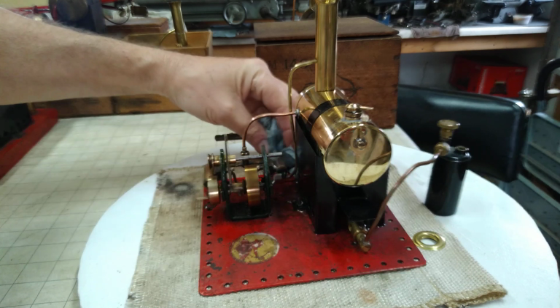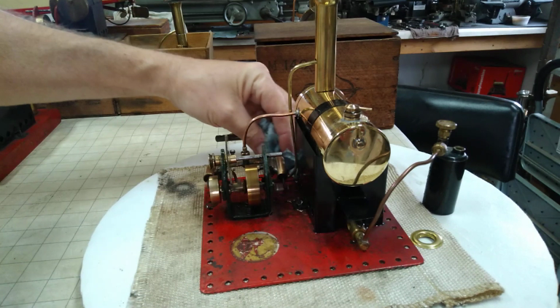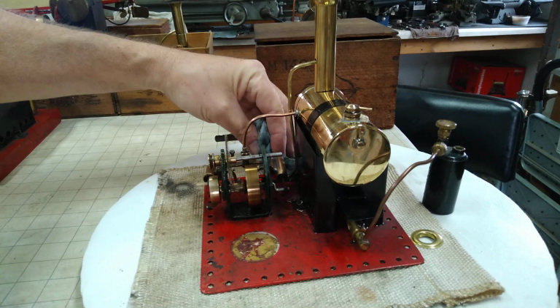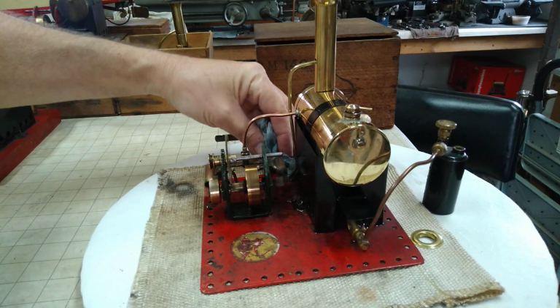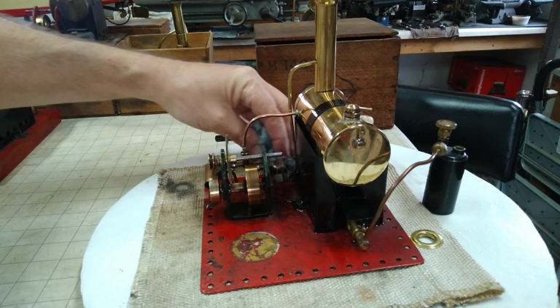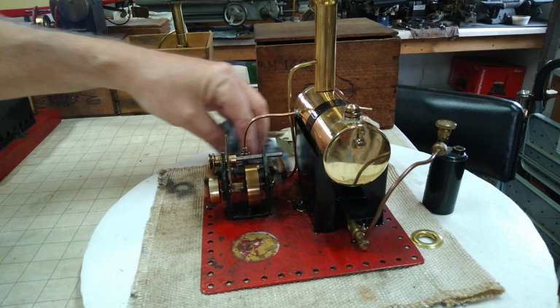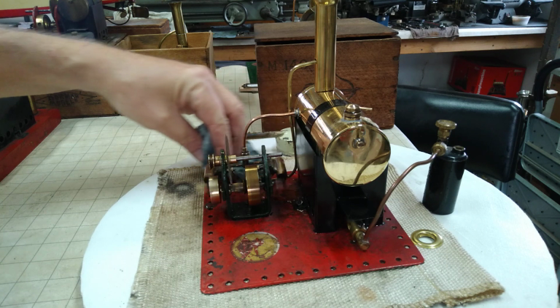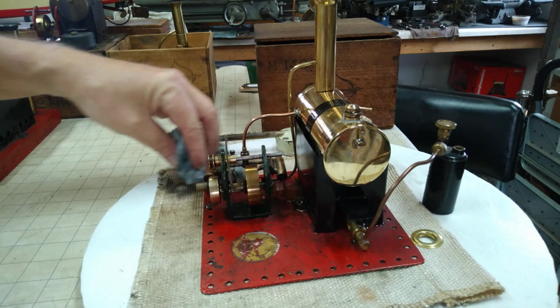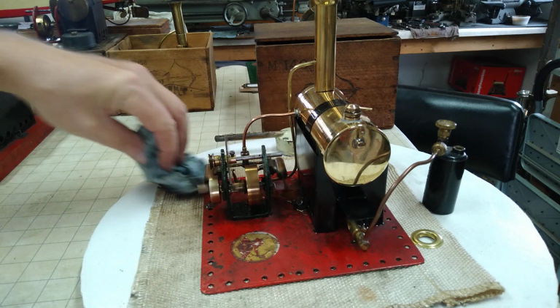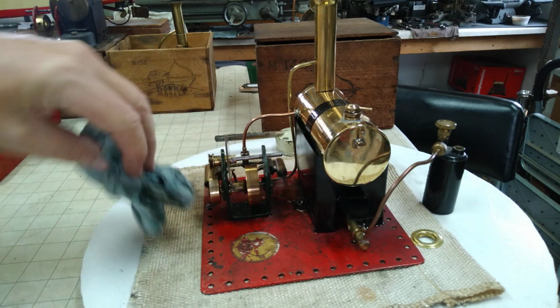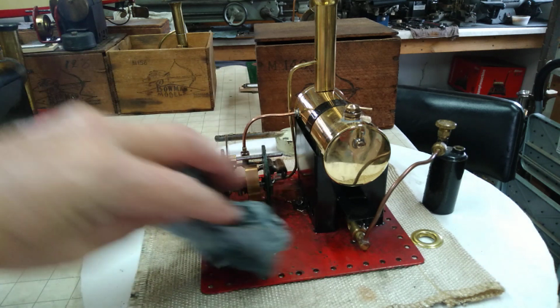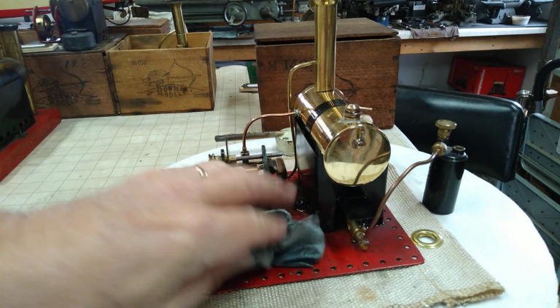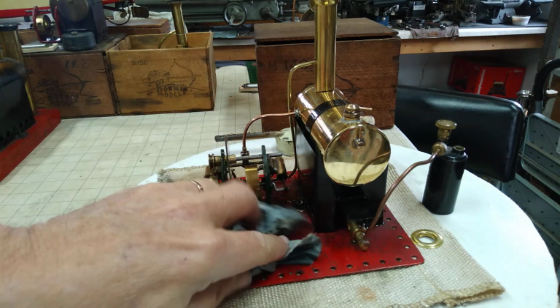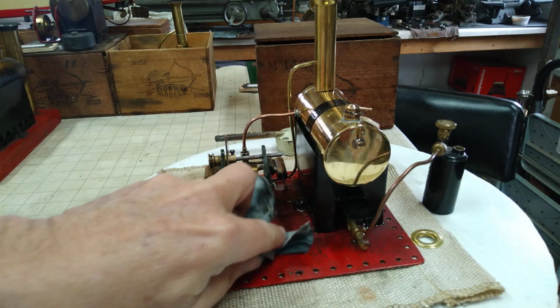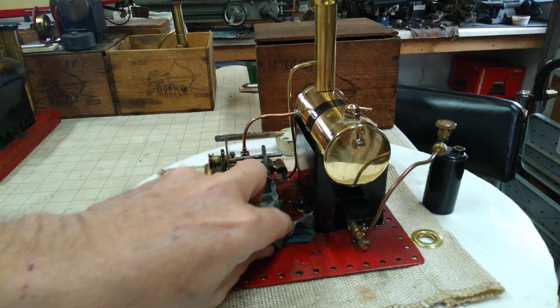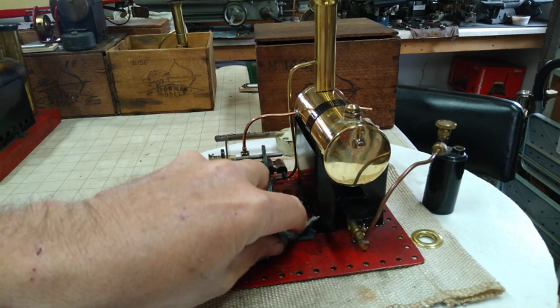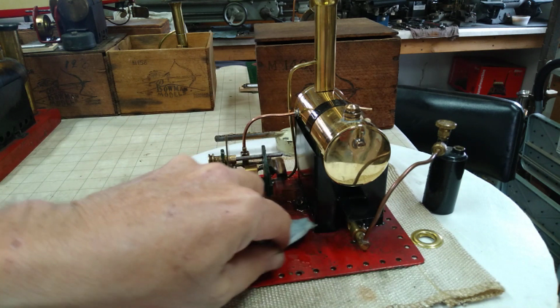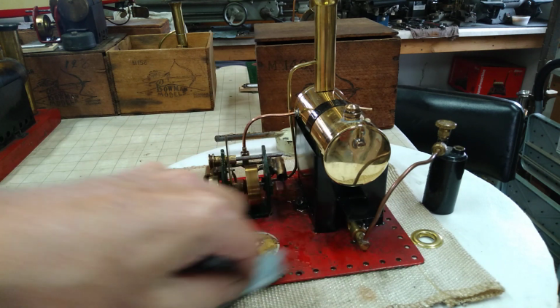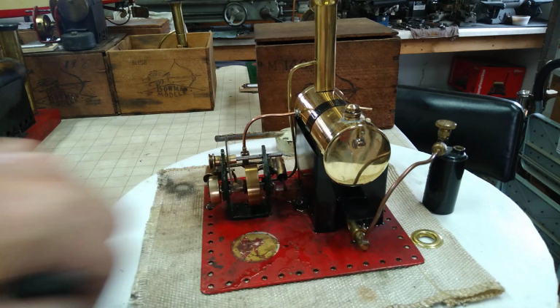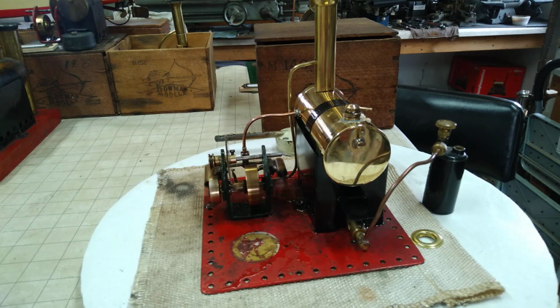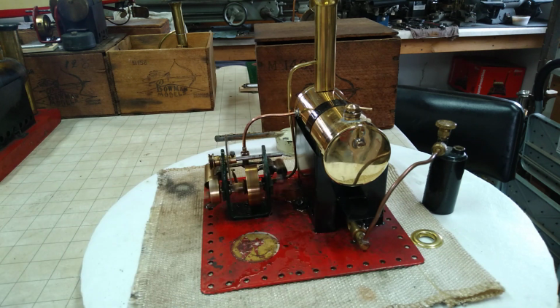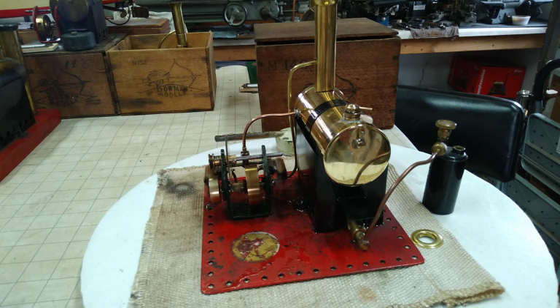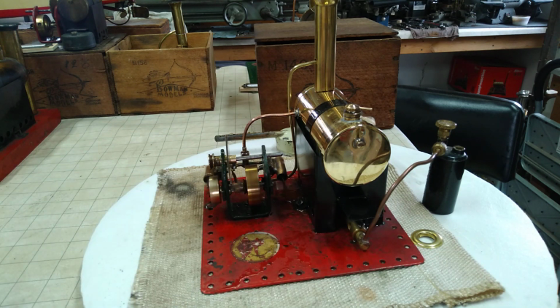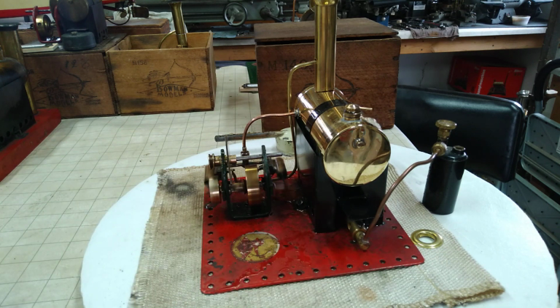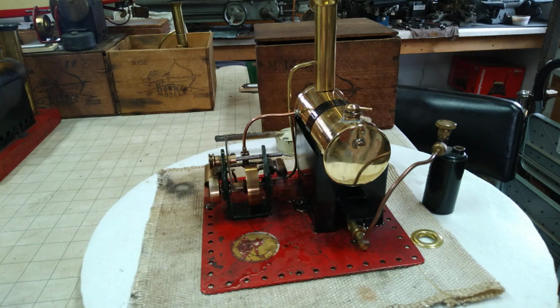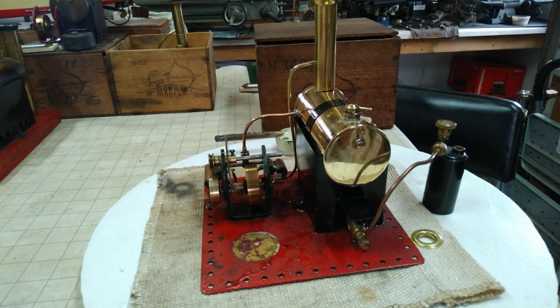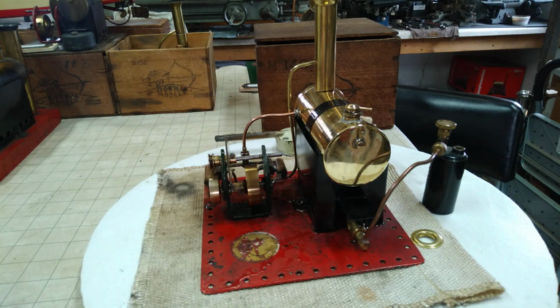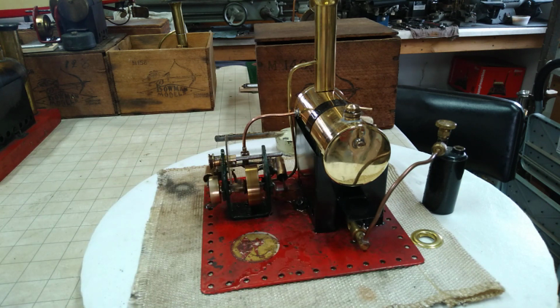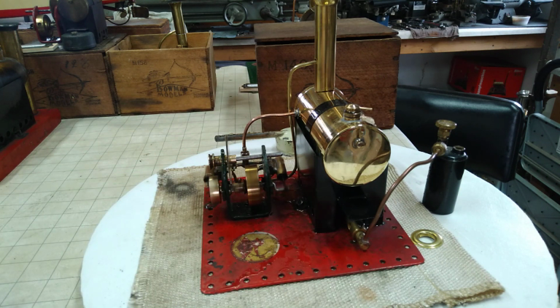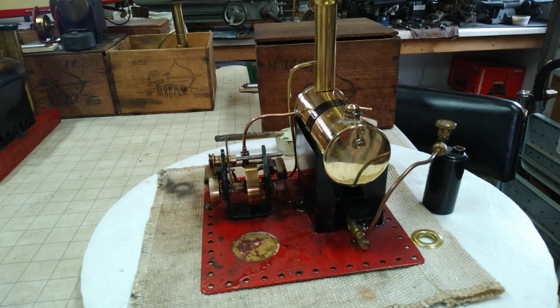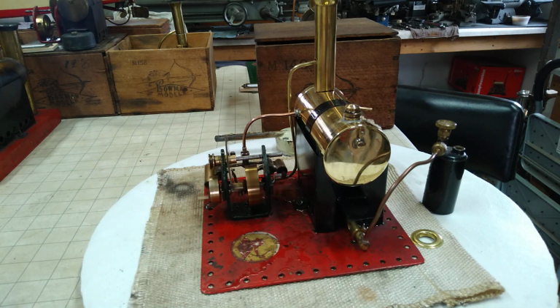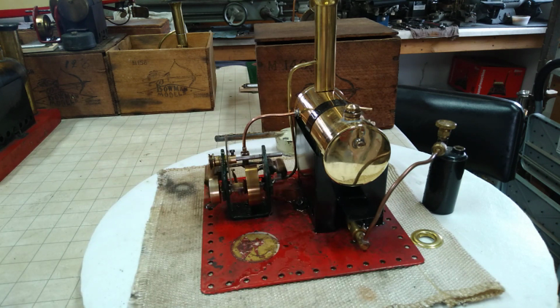I'll do a little bit of priming on it. I cleaned it up since my last video. I'm going to polish the boiler.